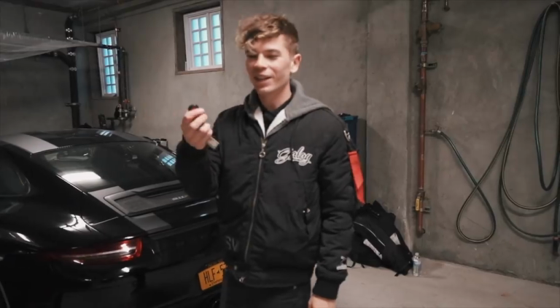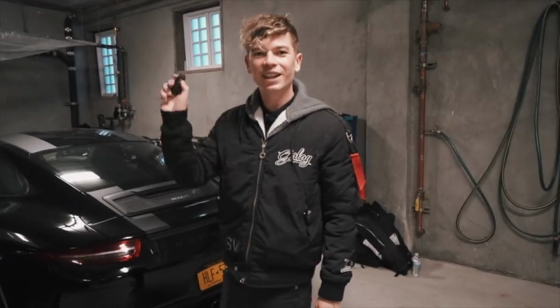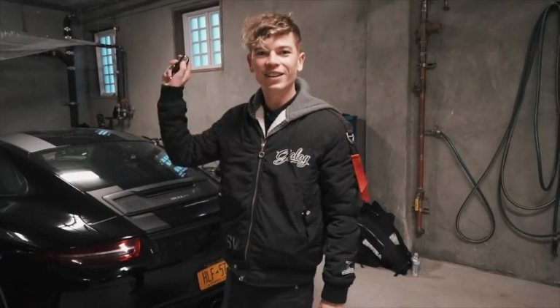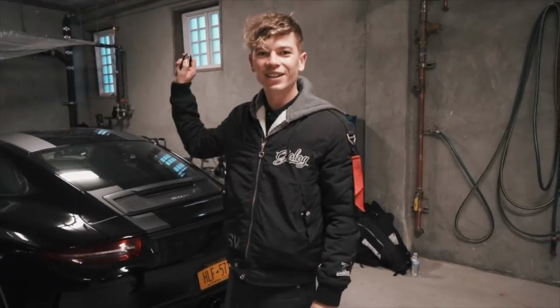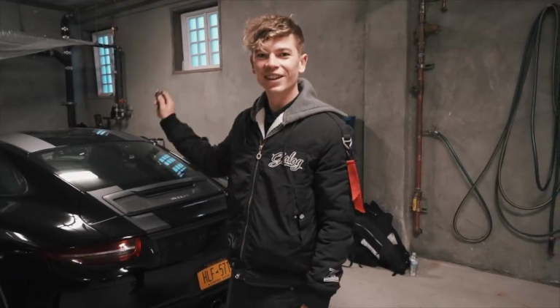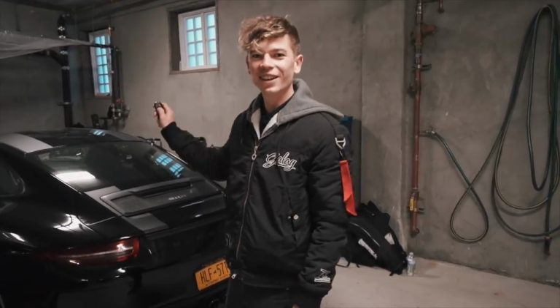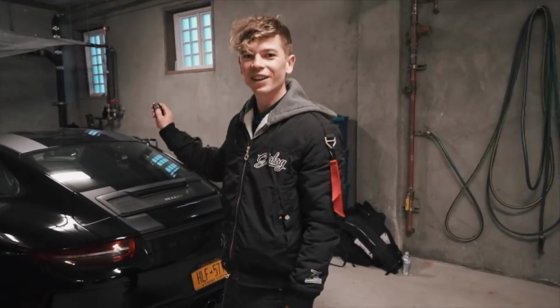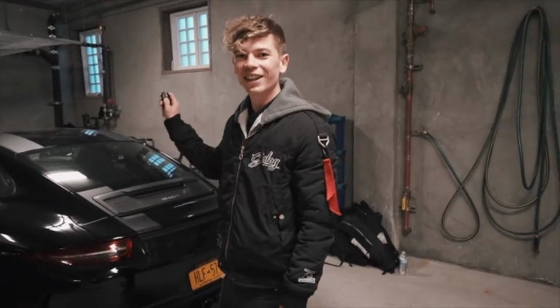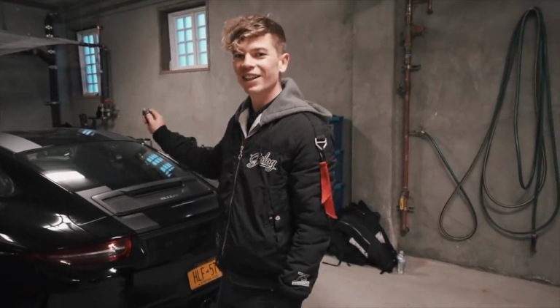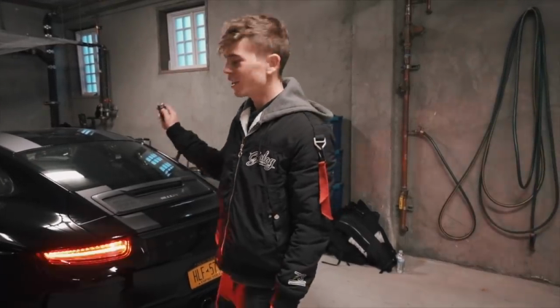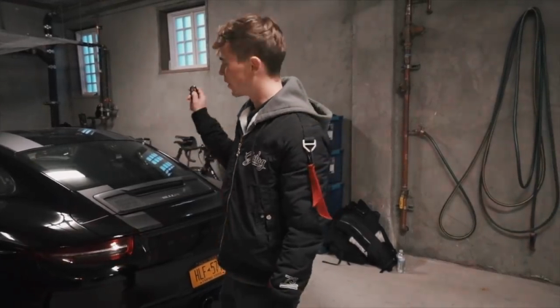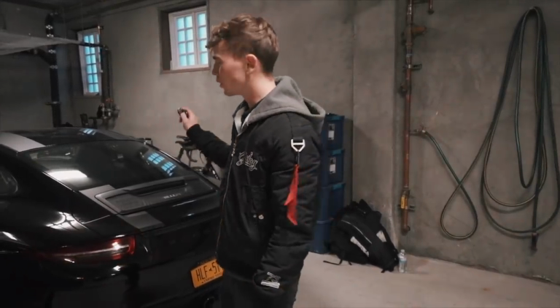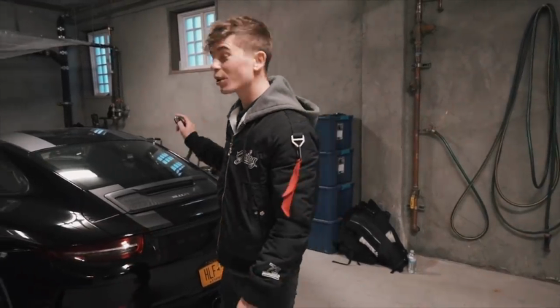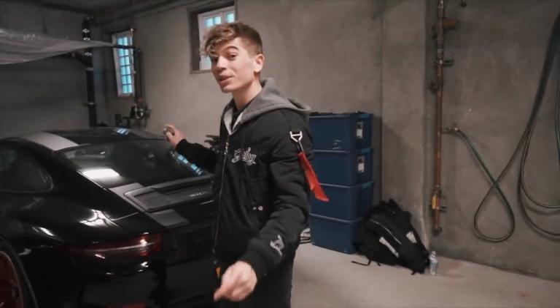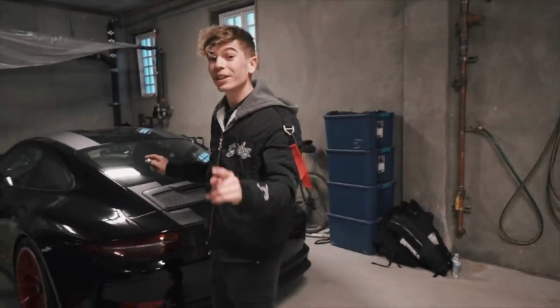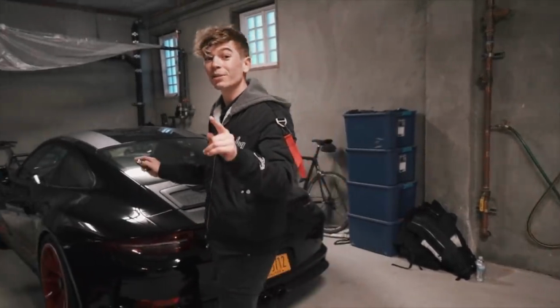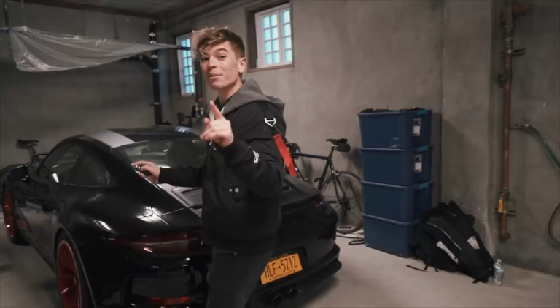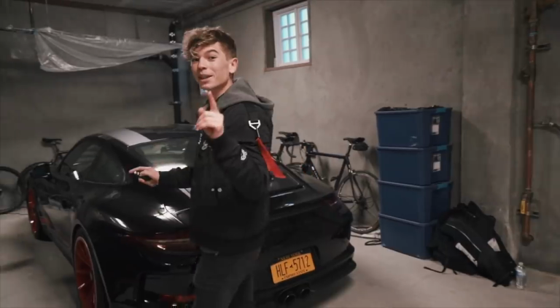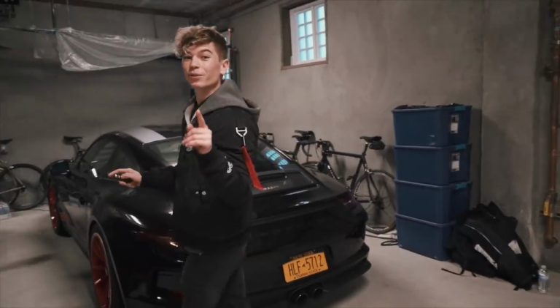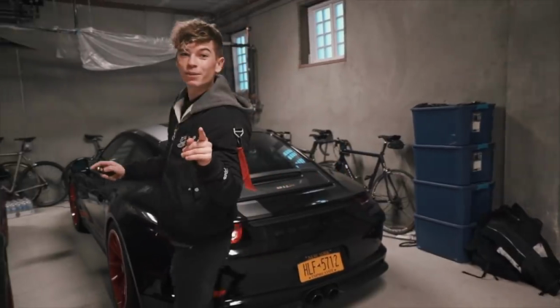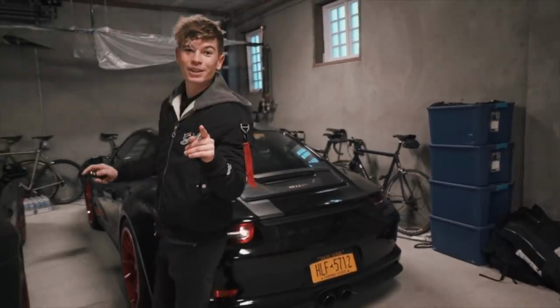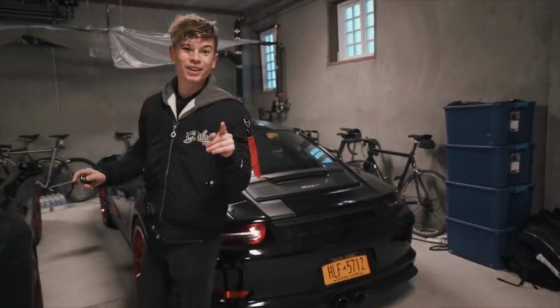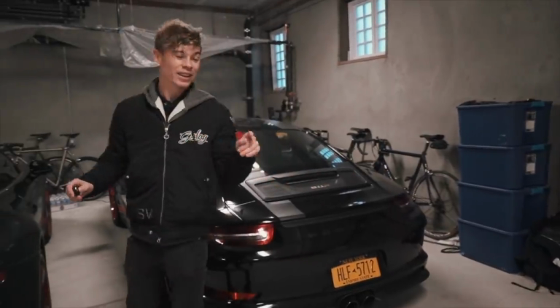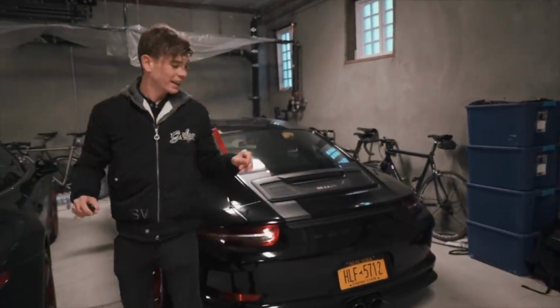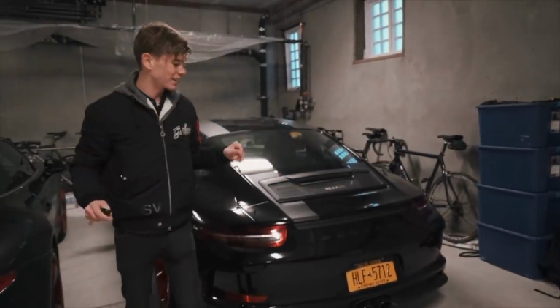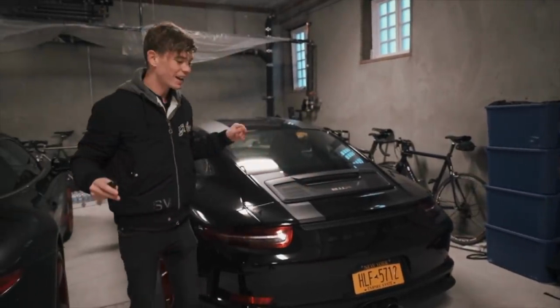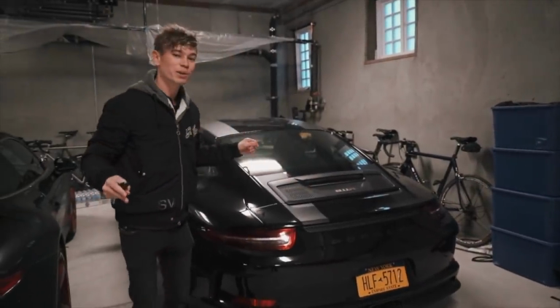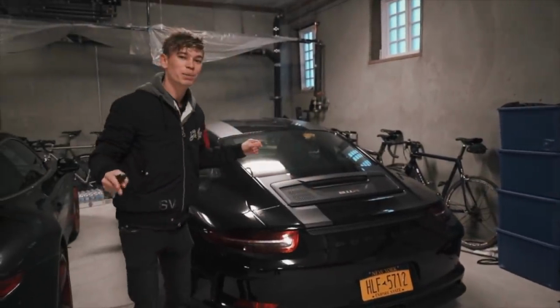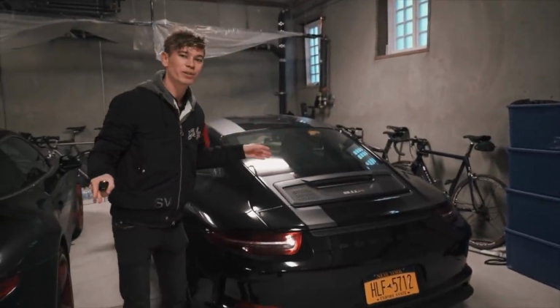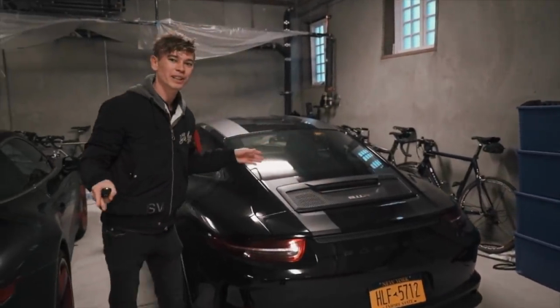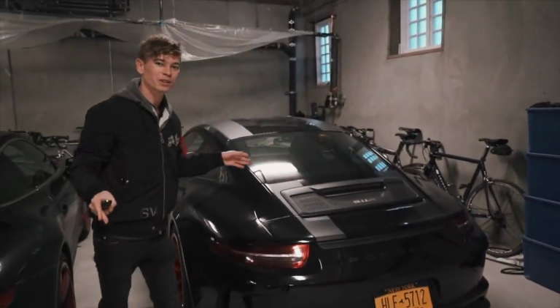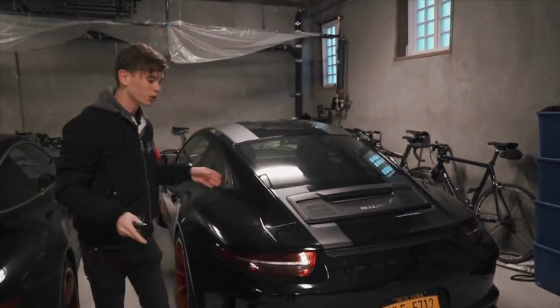I've got the key — the 911 R key. We're going to do a cold start. There's something a bit different about this car: it has an Akrapovic exhaust.